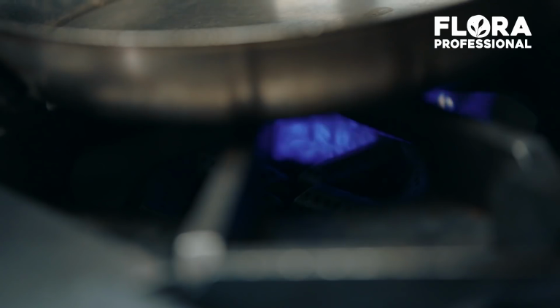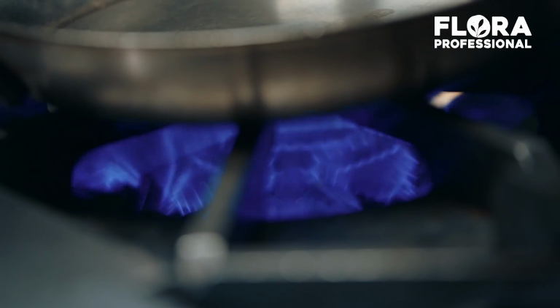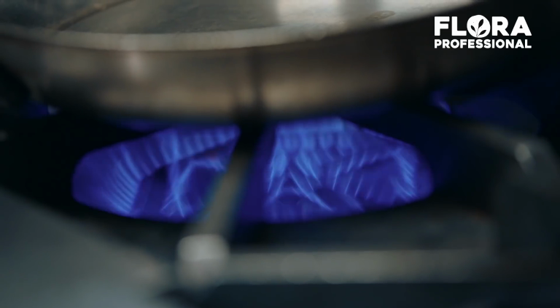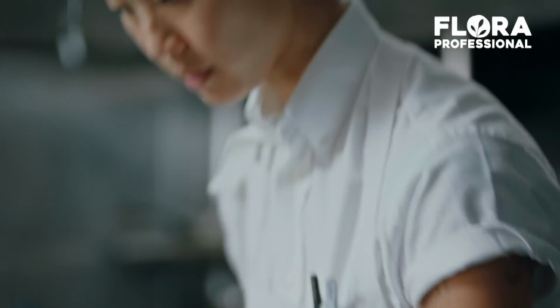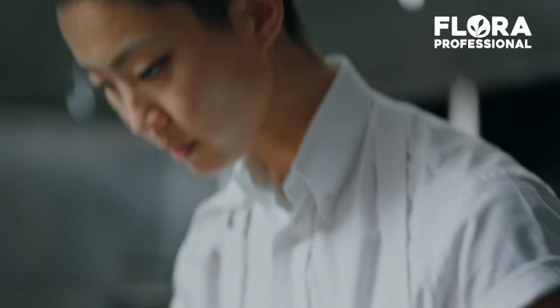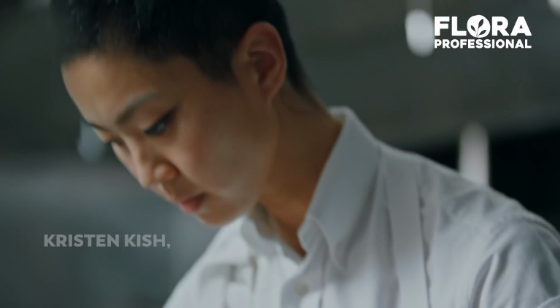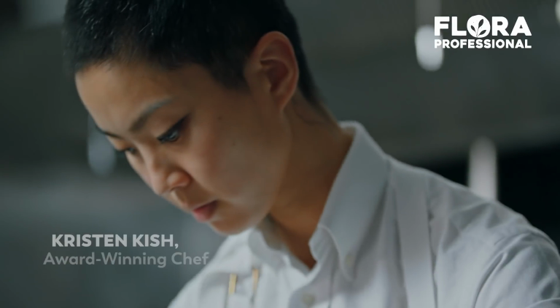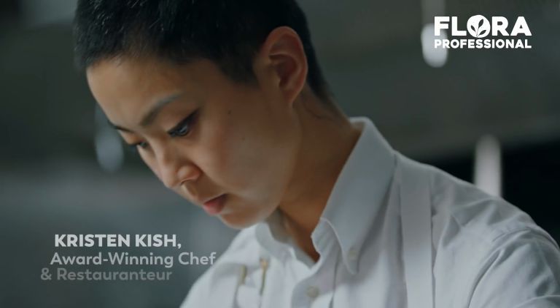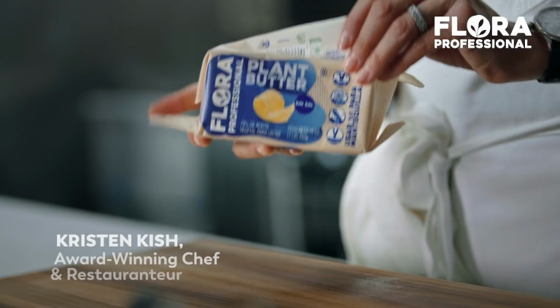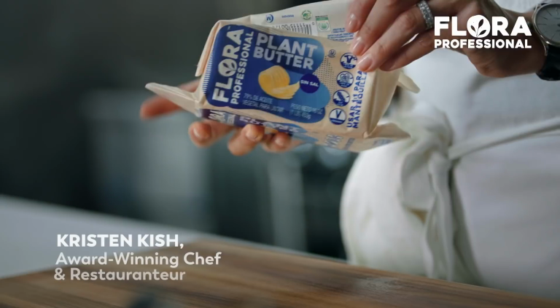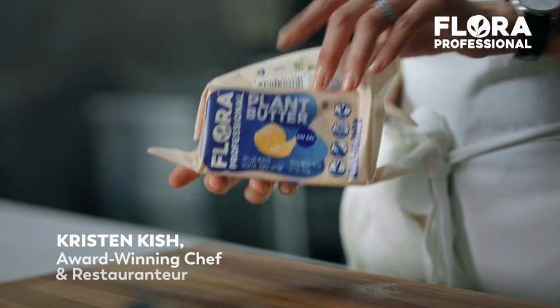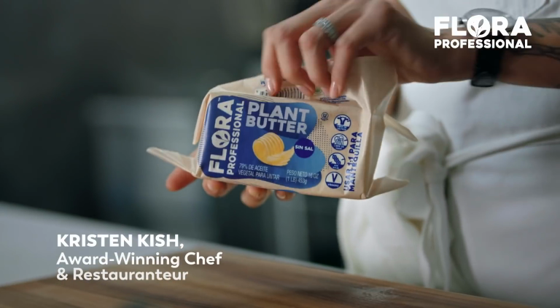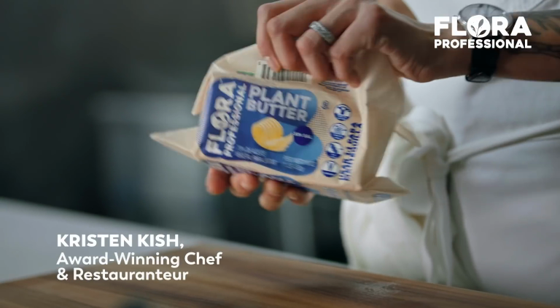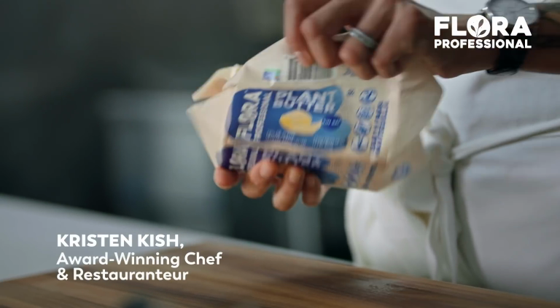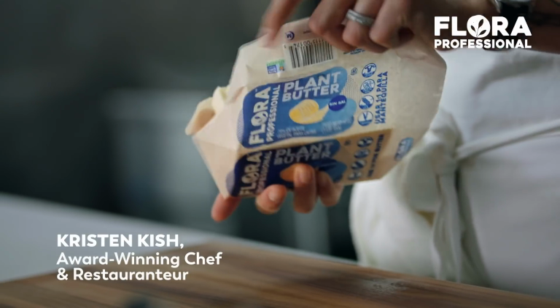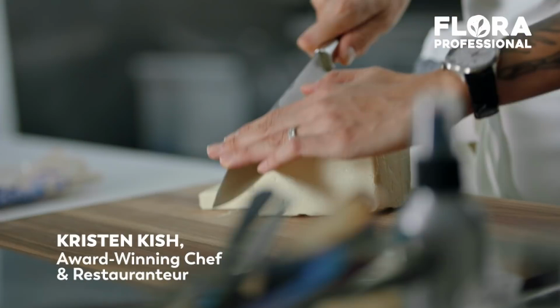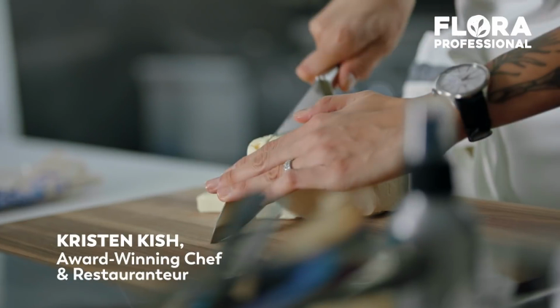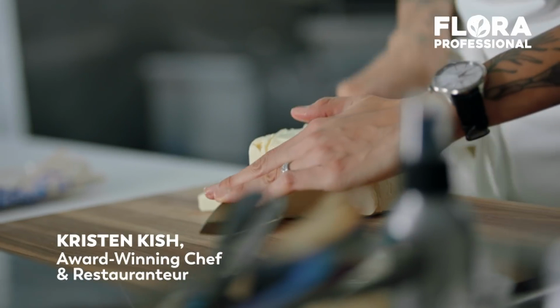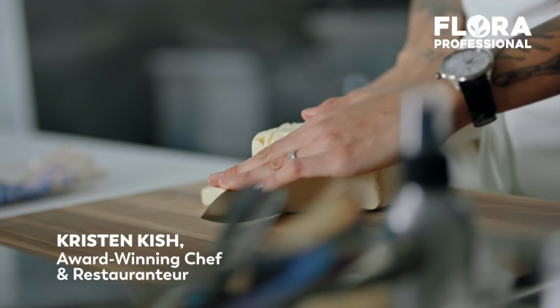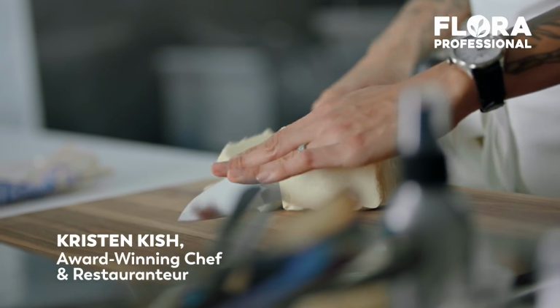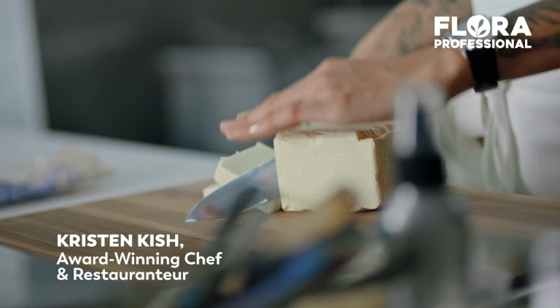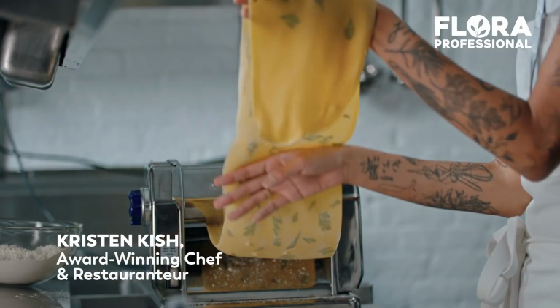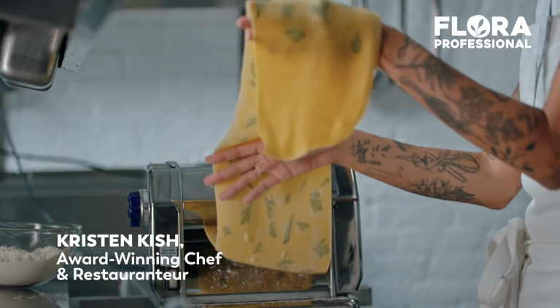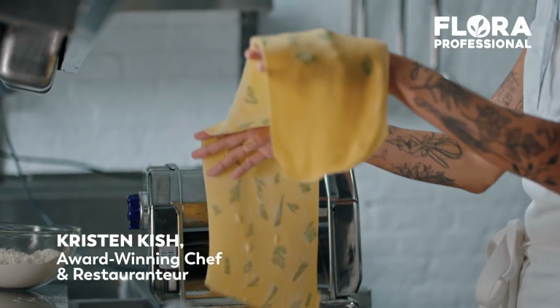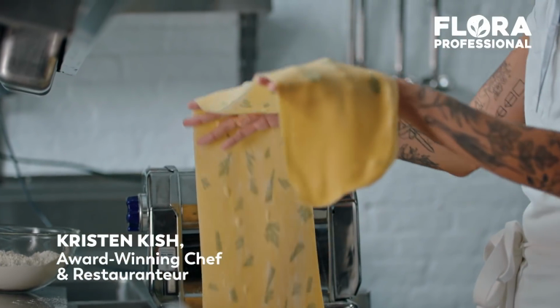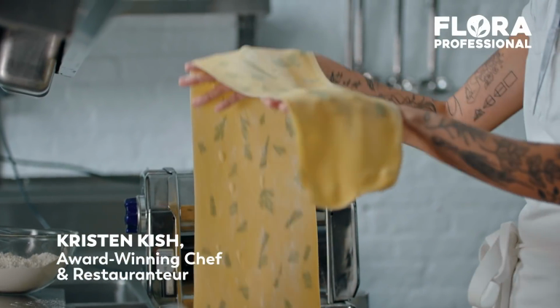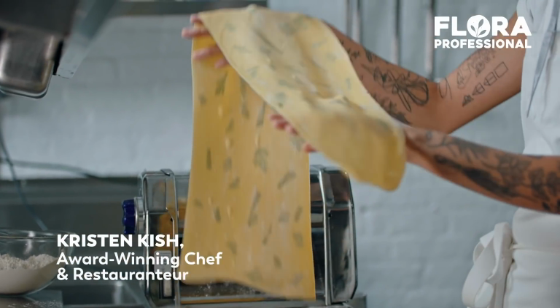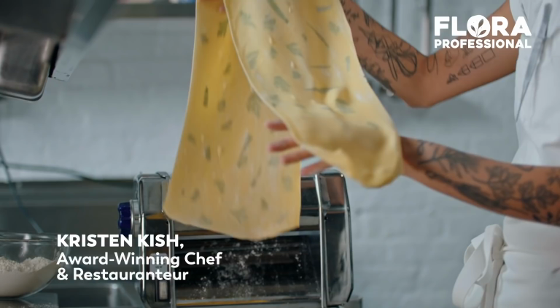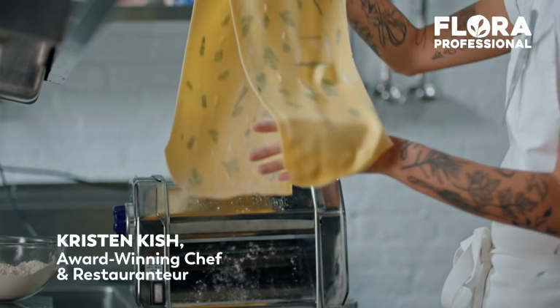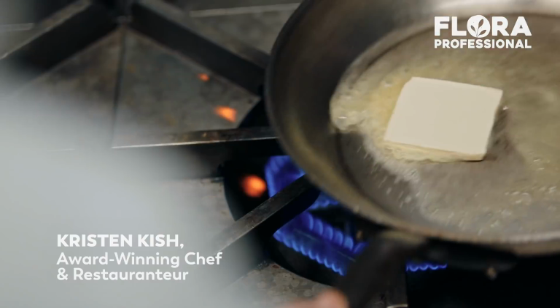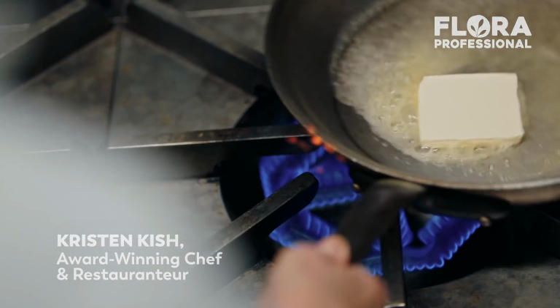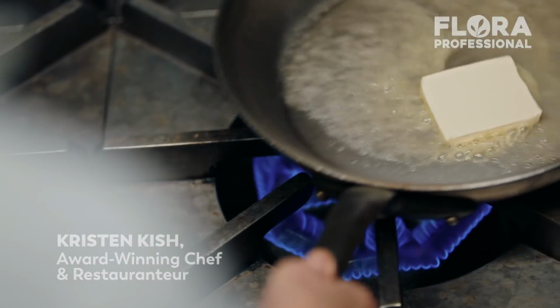There are a lot of rules in place that are meant to be broken. You certainly do not need dairy to make a great dish.